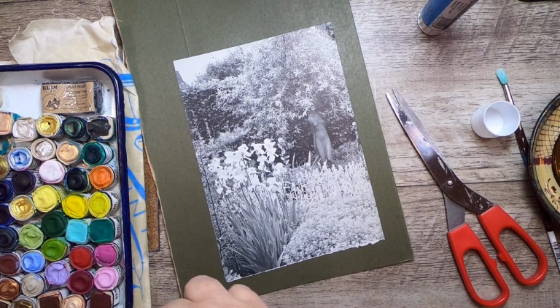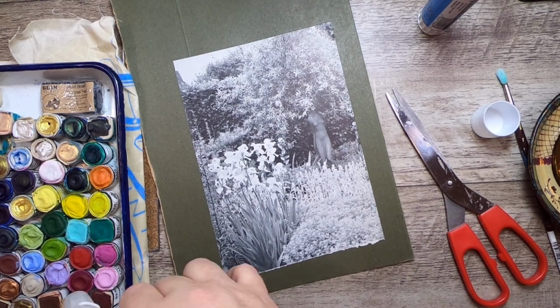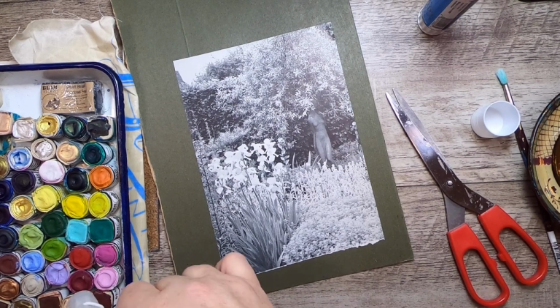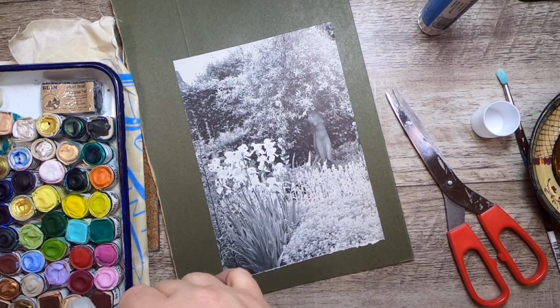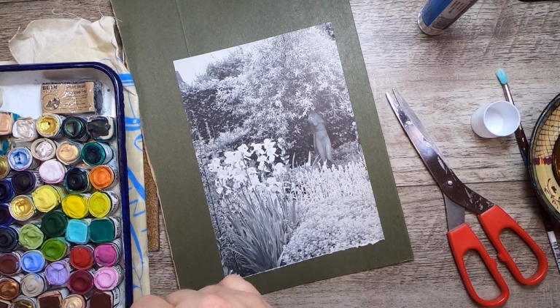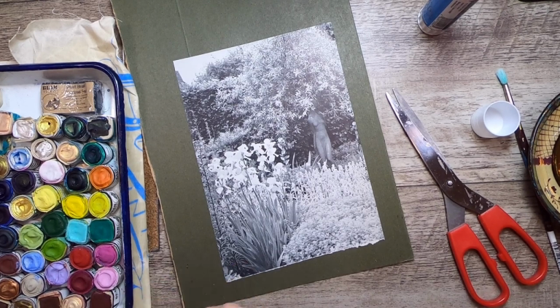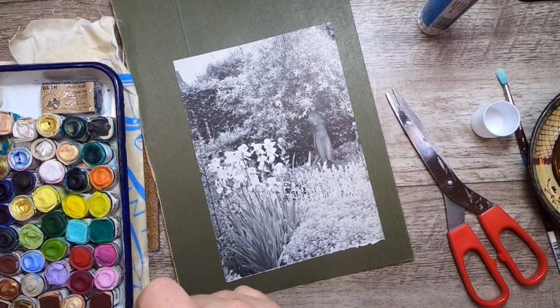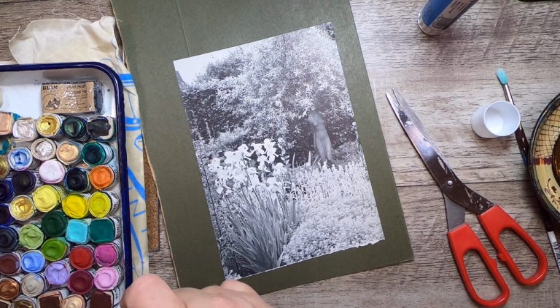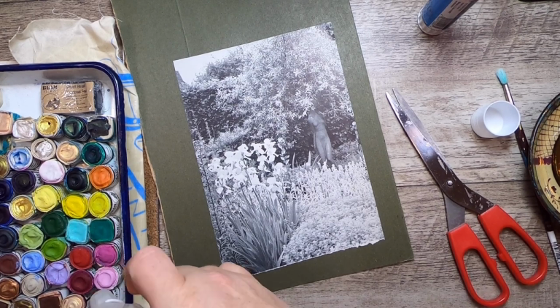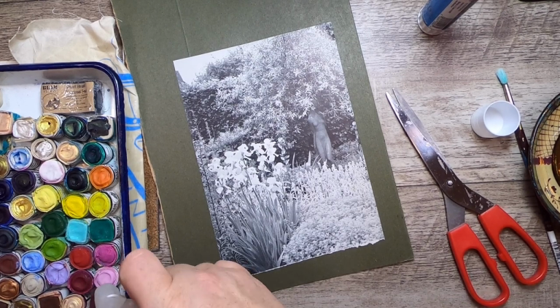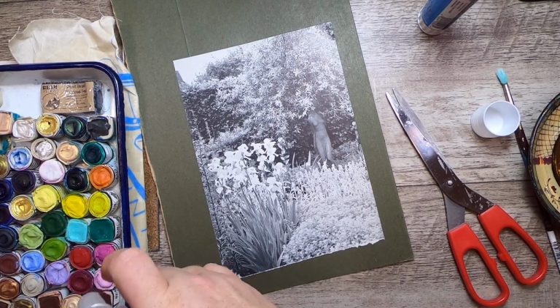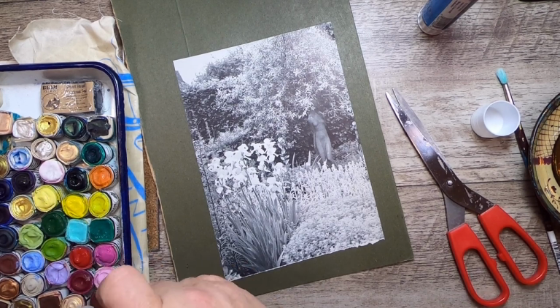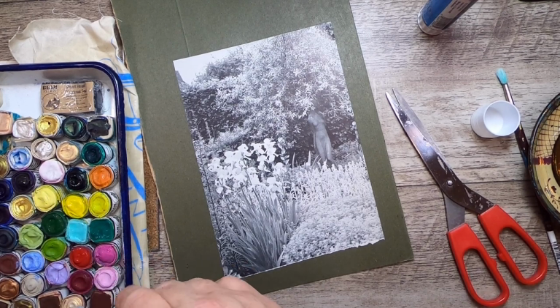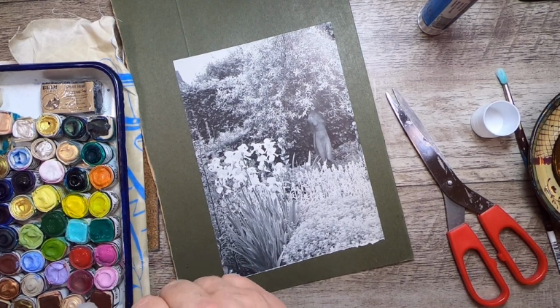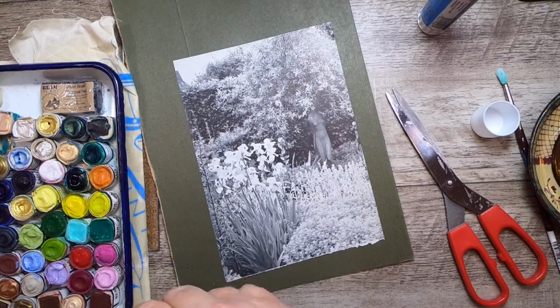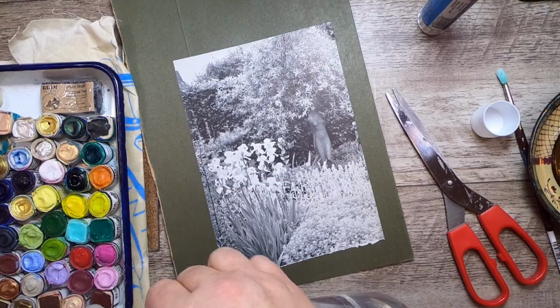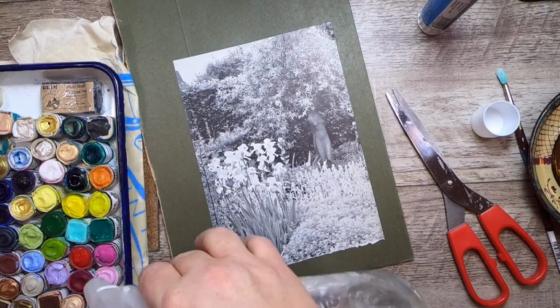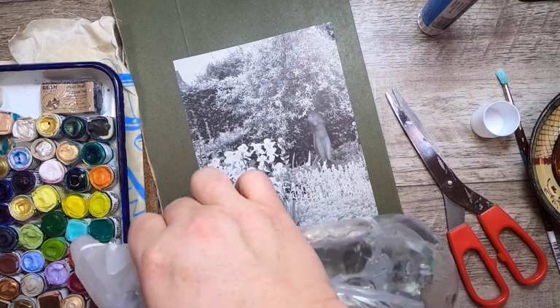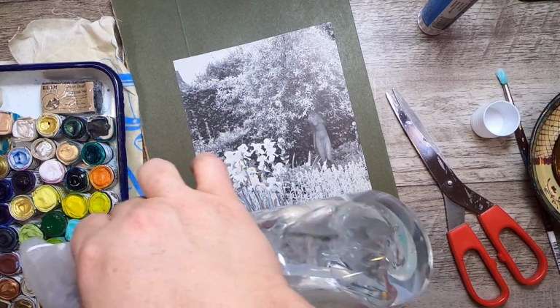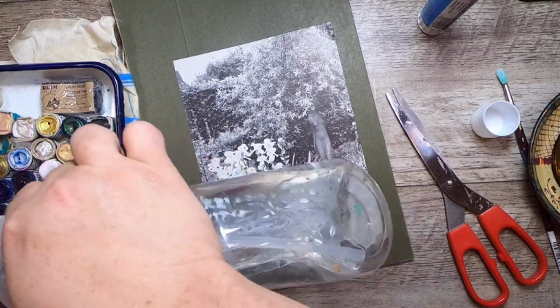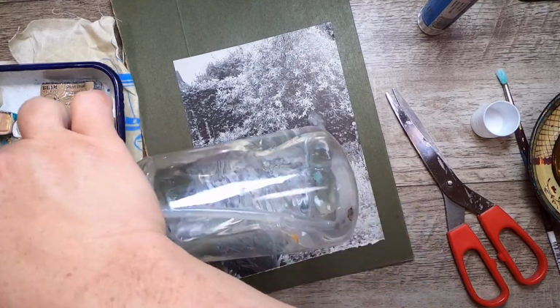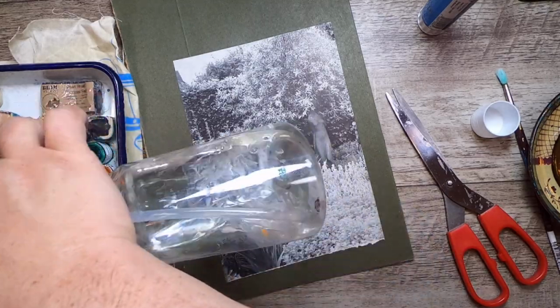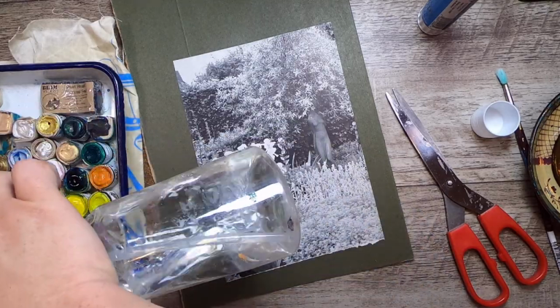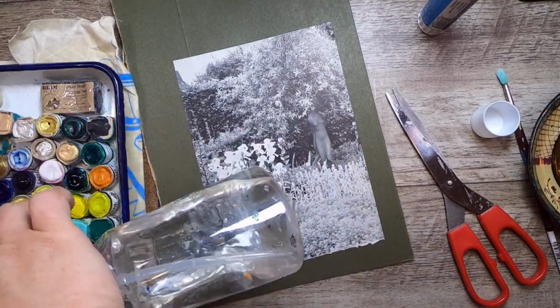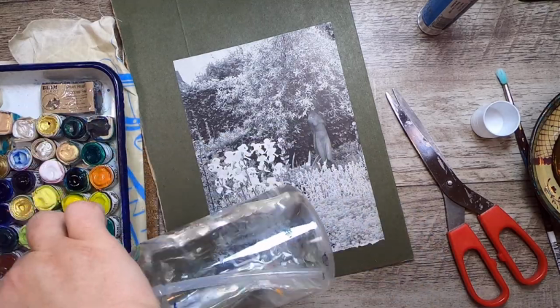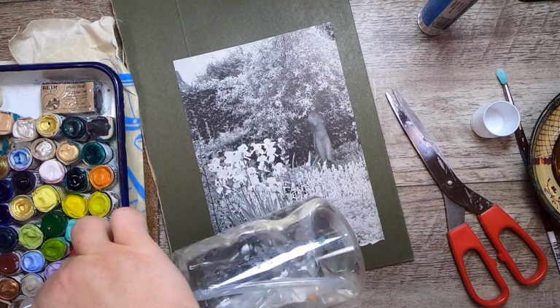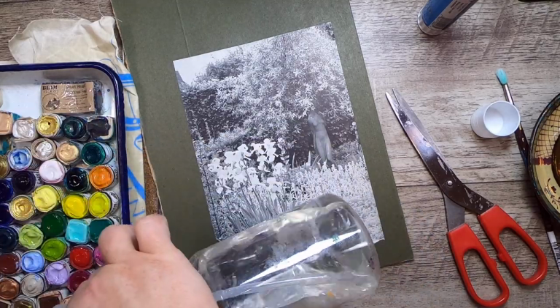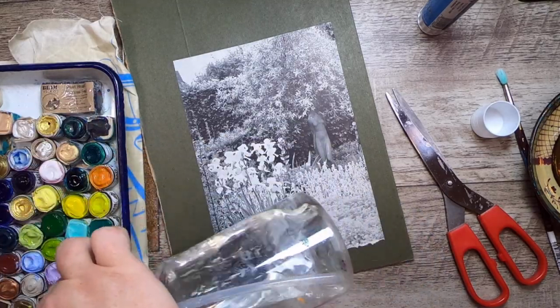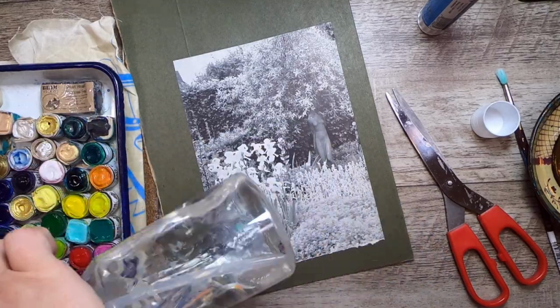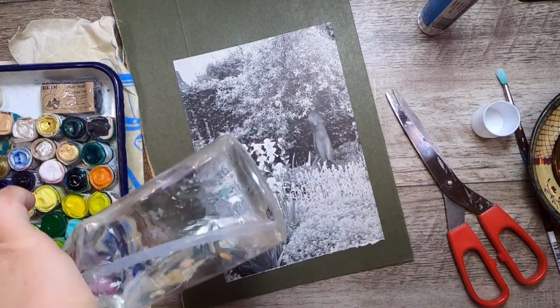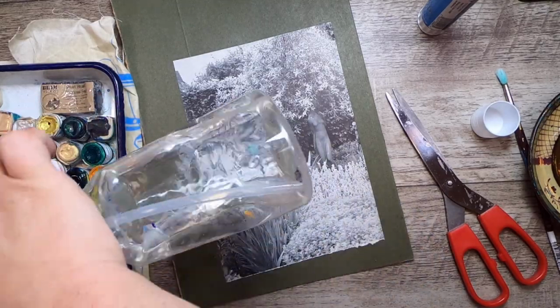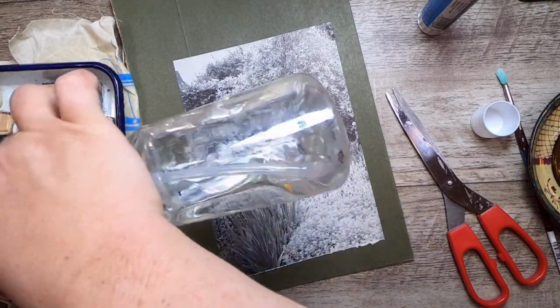Let me bring this up closer to the camera. We have a bunch of irises, a pretty tree that looks like a linden tree, some ivies in the back, and some little plants up here. My favorite irises are the light purple ones and also the dark purple and yellow ones. I want to watercolor colorize this picture.